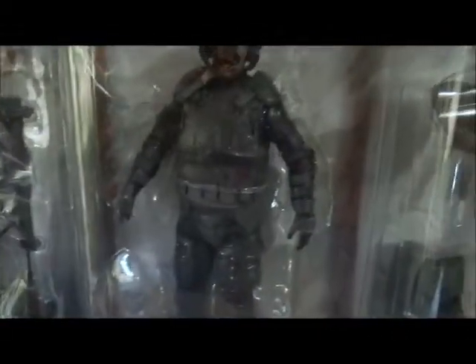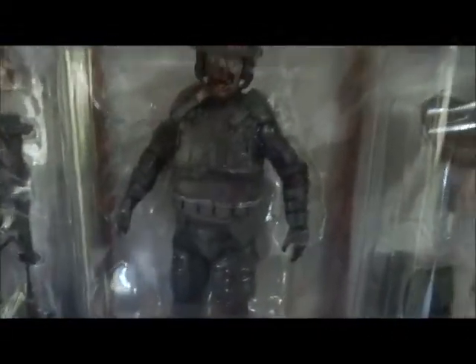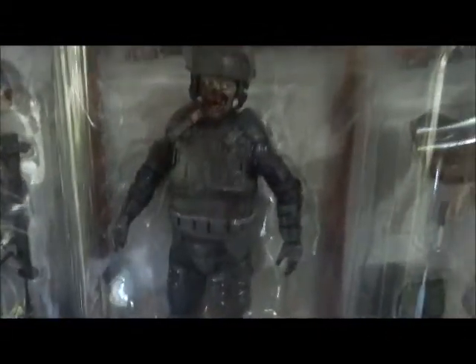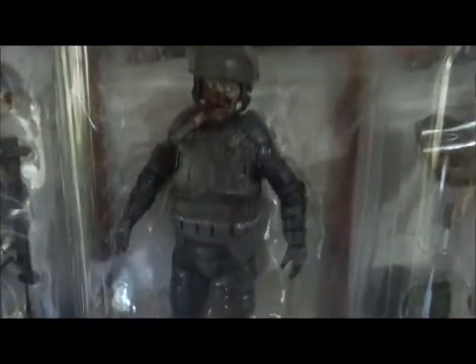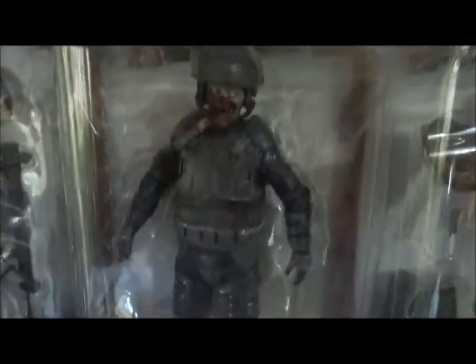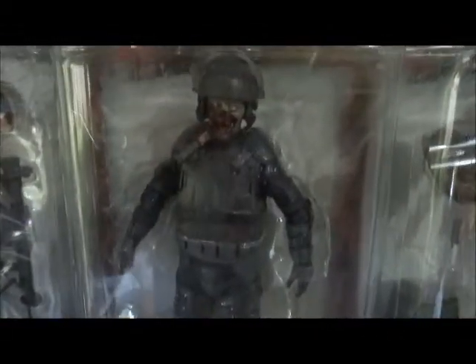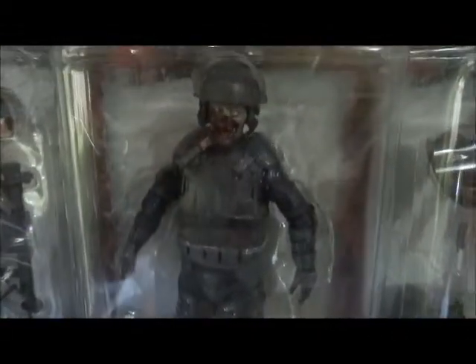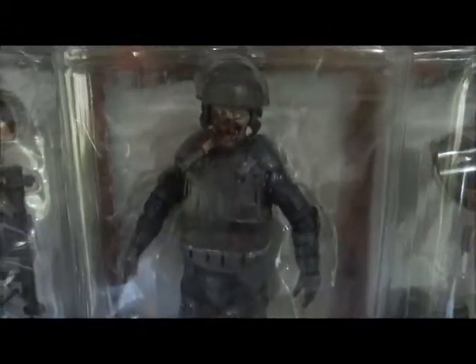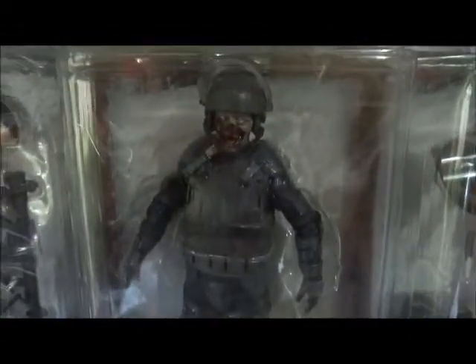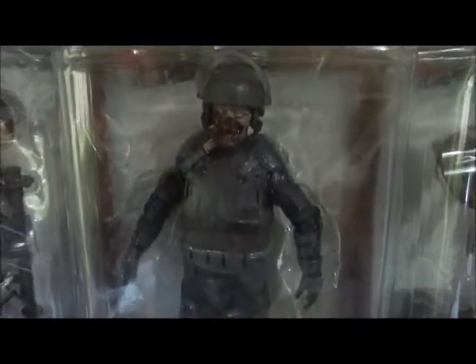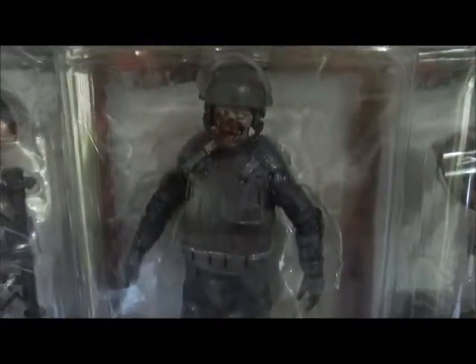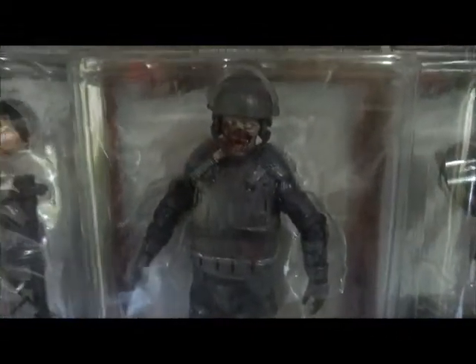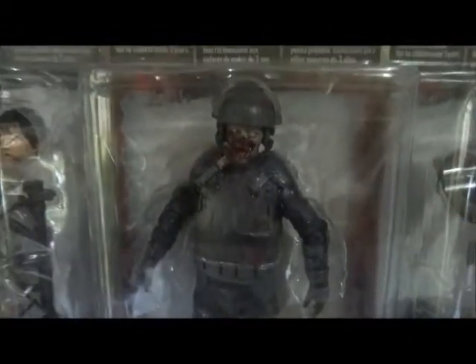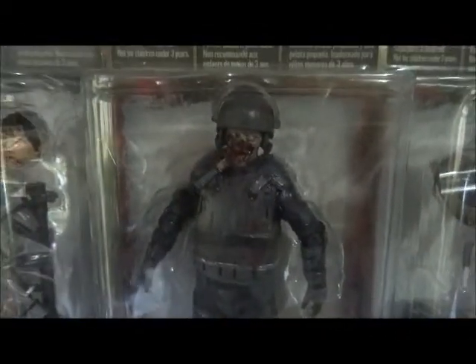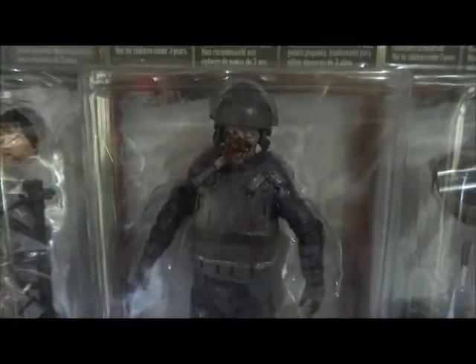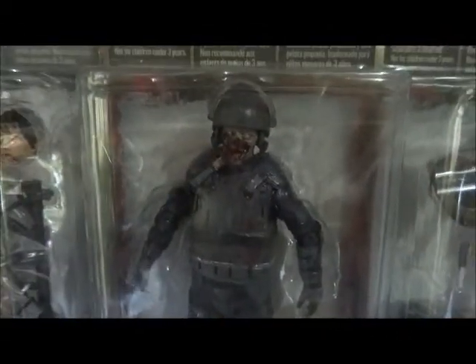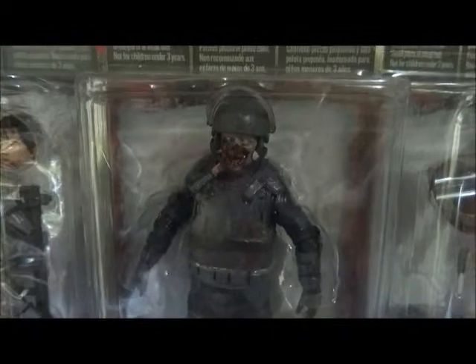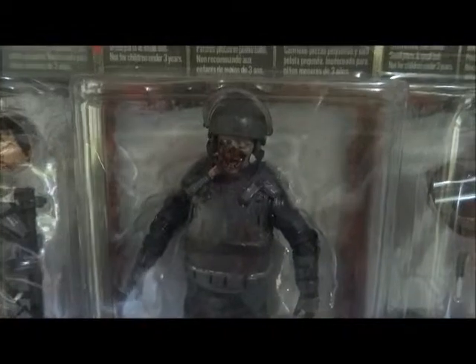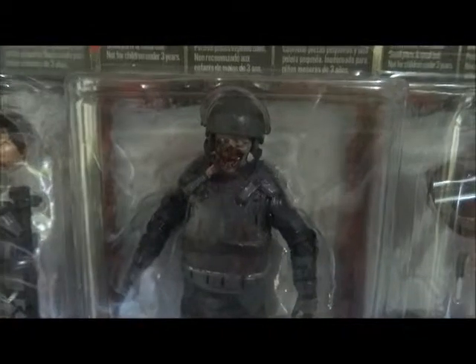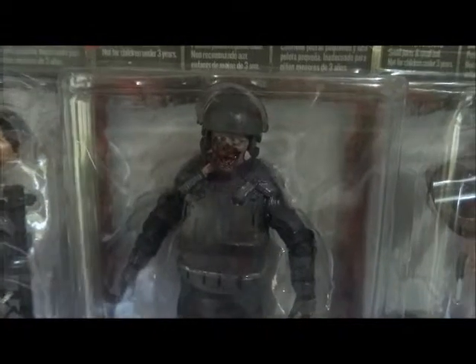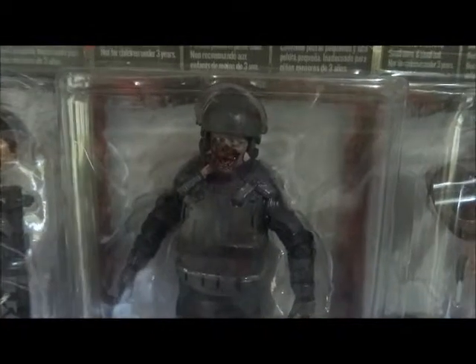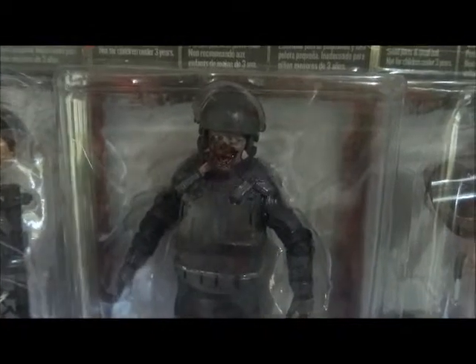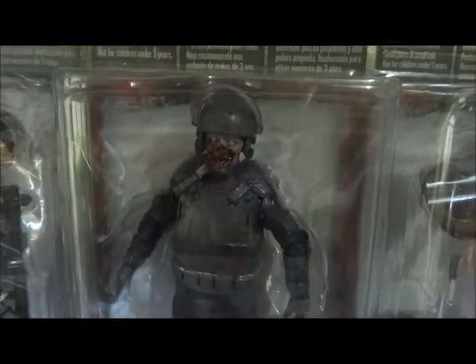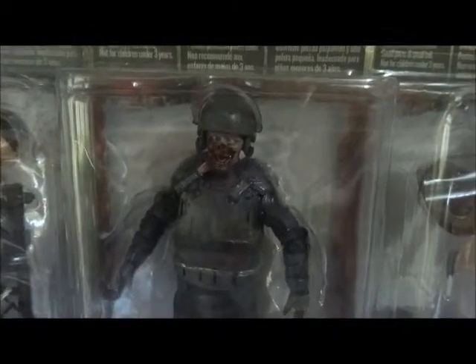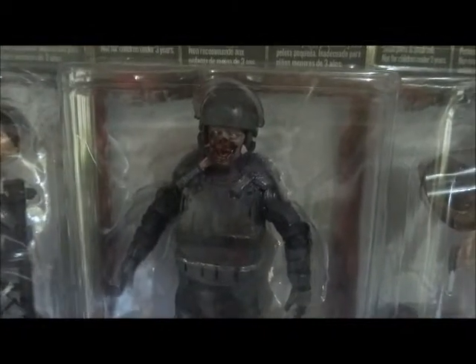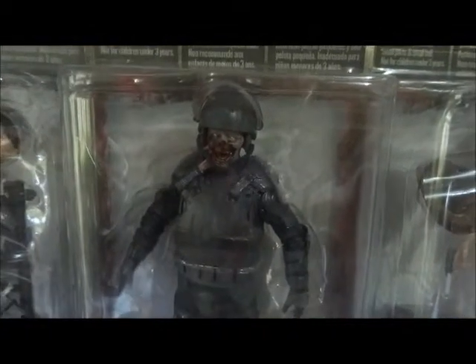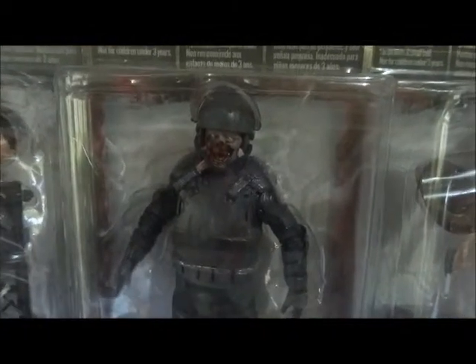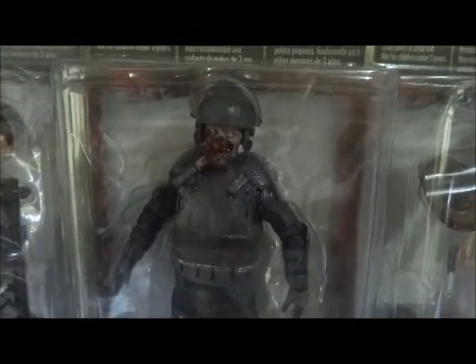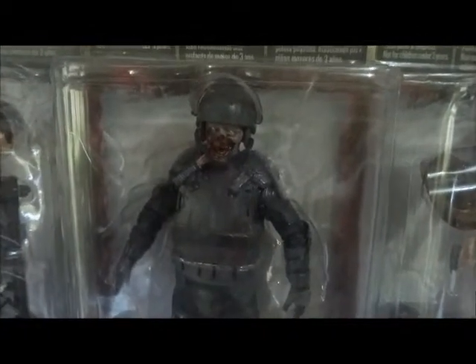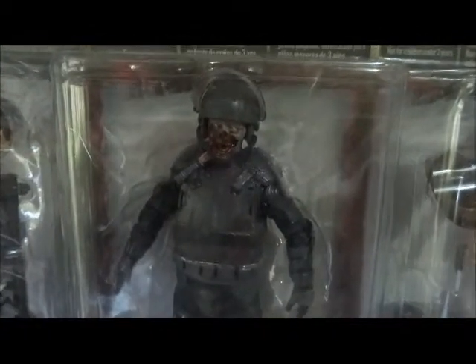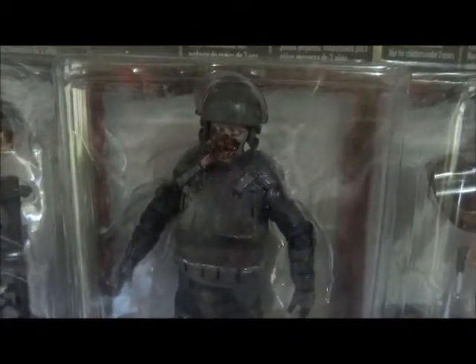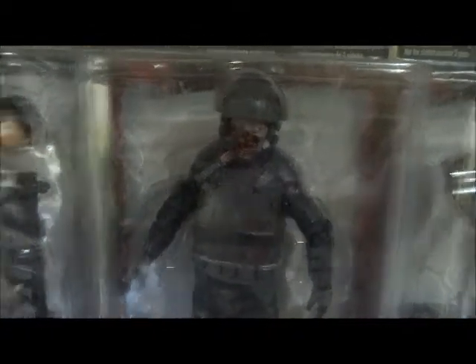Here we've got the riot gear zombie — a knife underneath his jaw into his neck. Delightful.